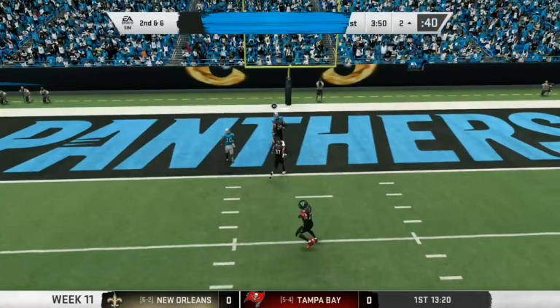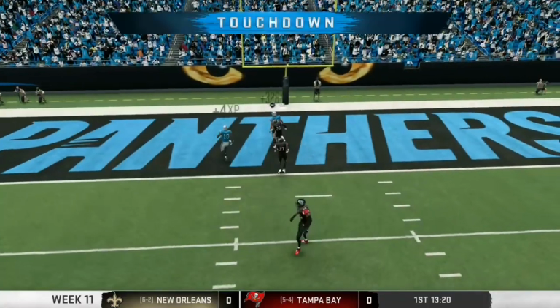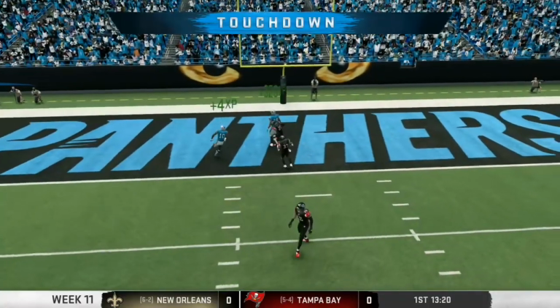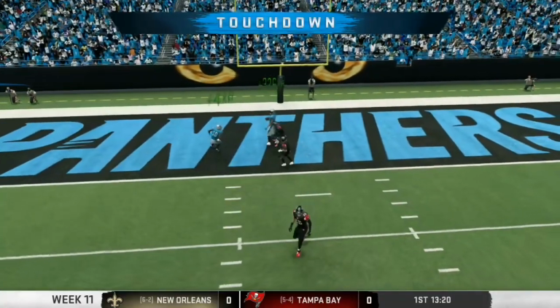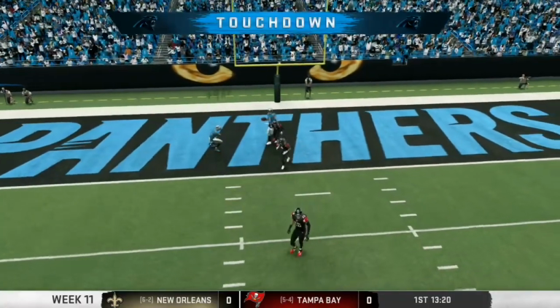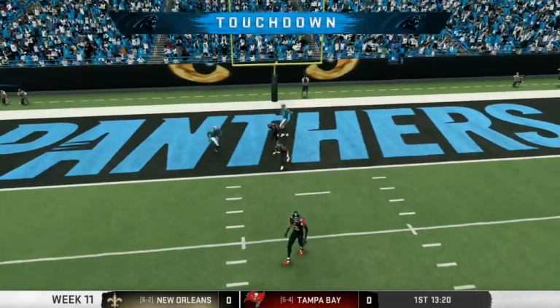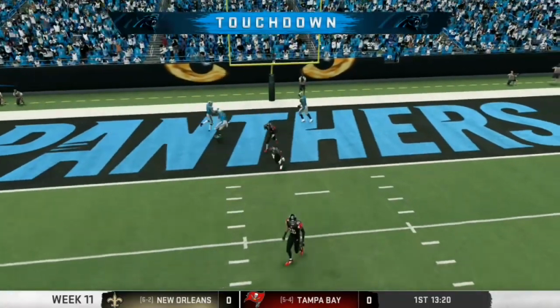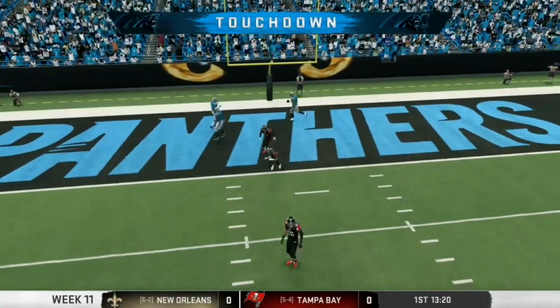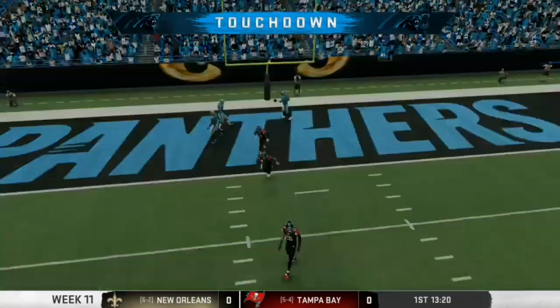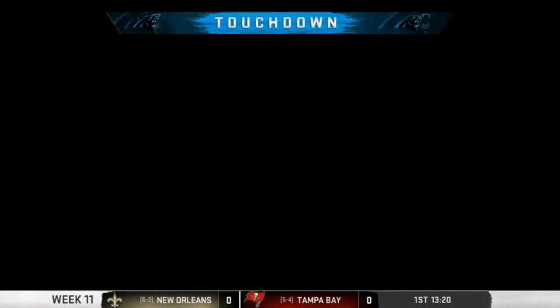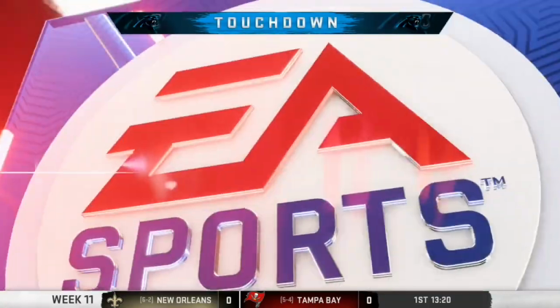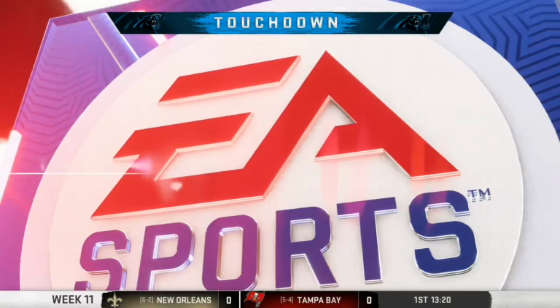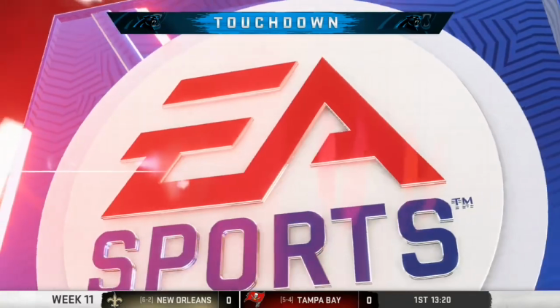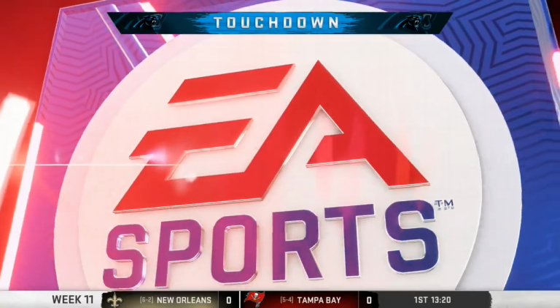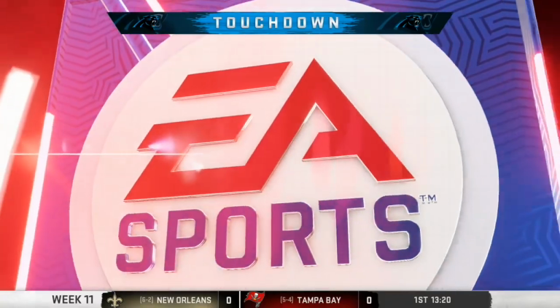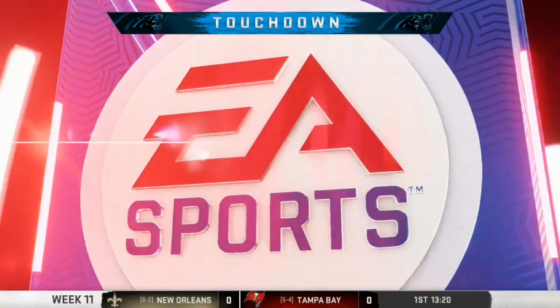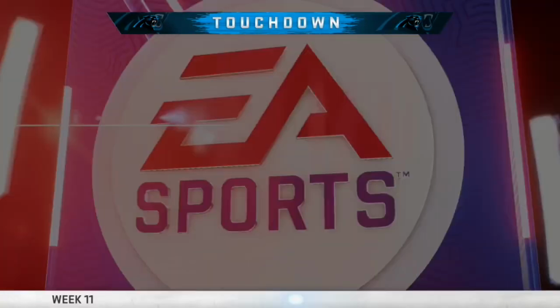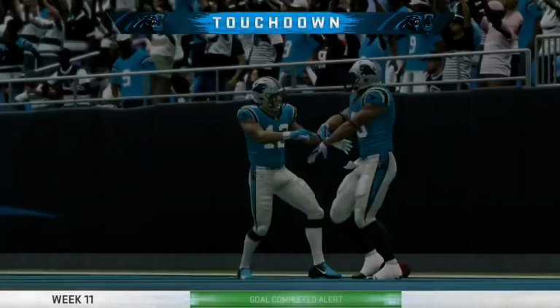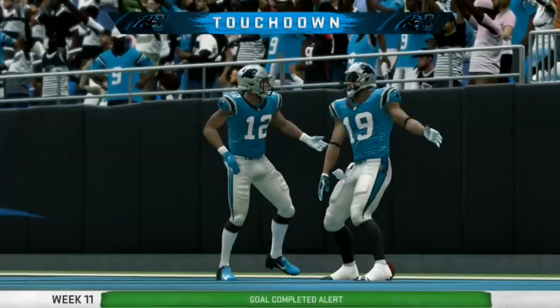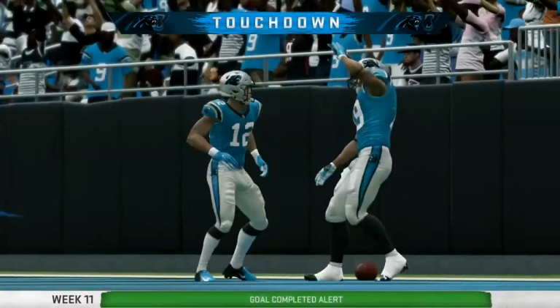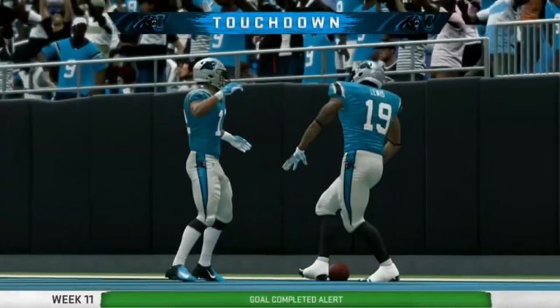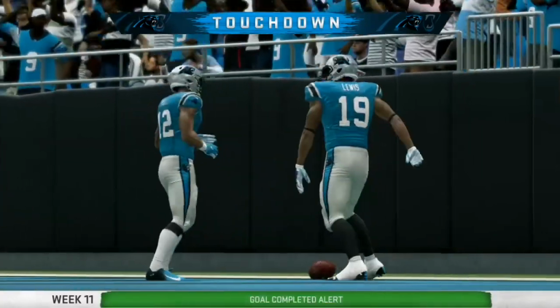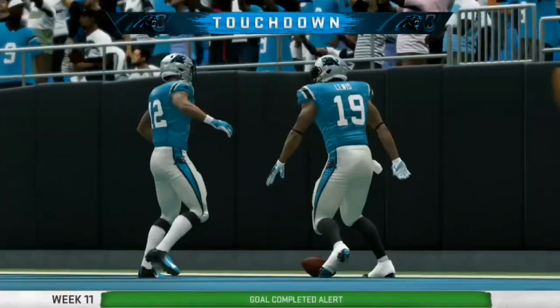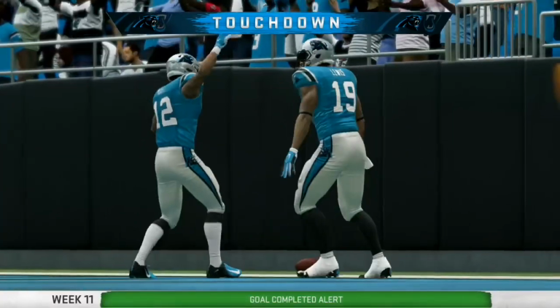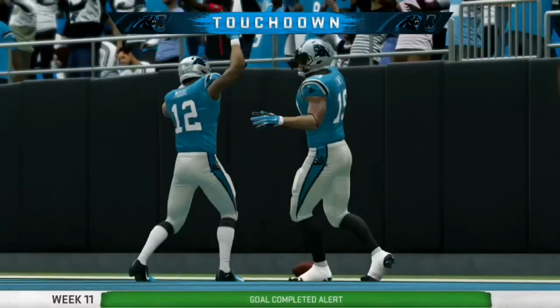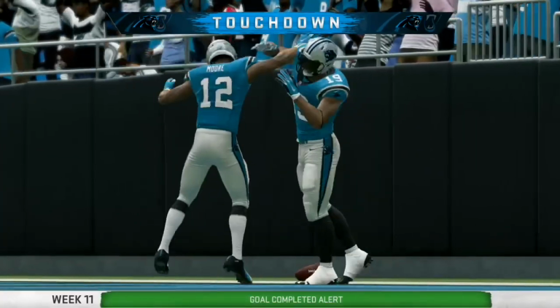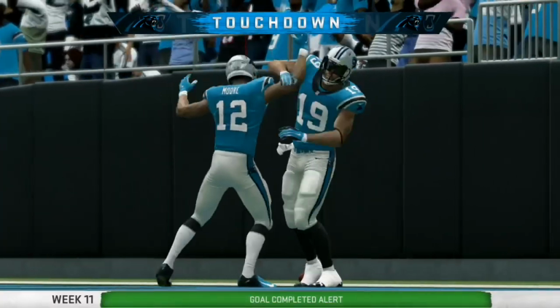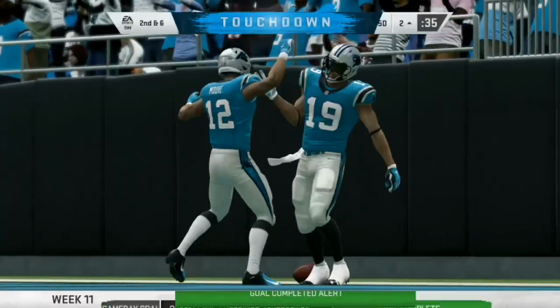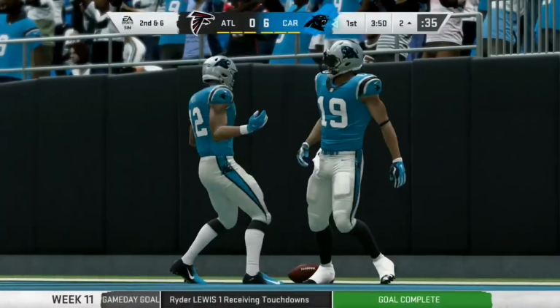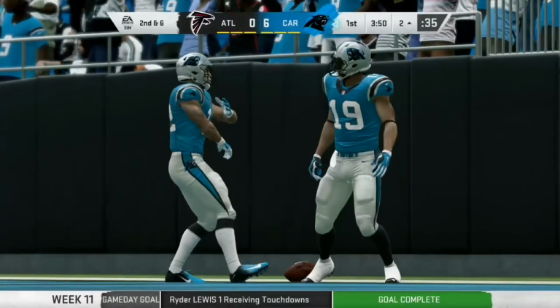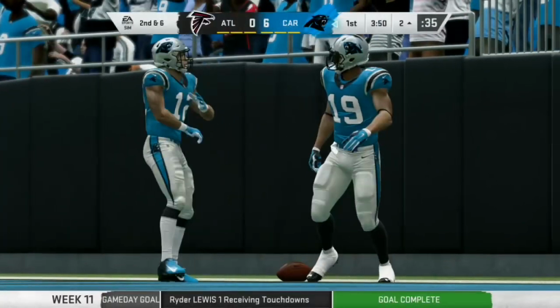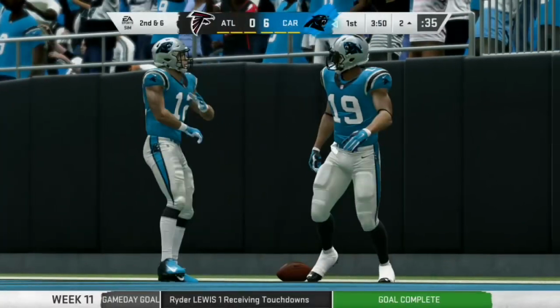Touchdown, Carolina. A big play there, 76 yards.